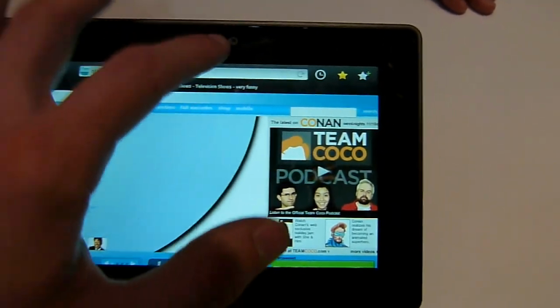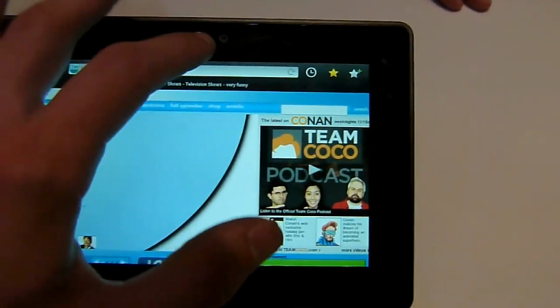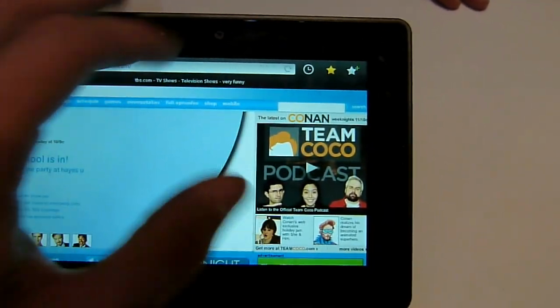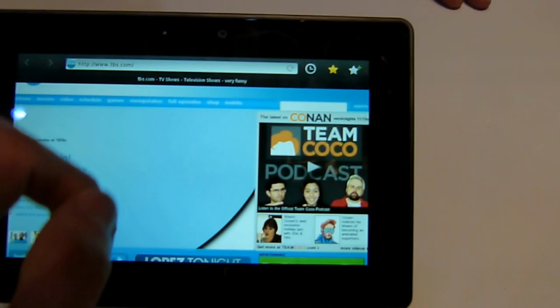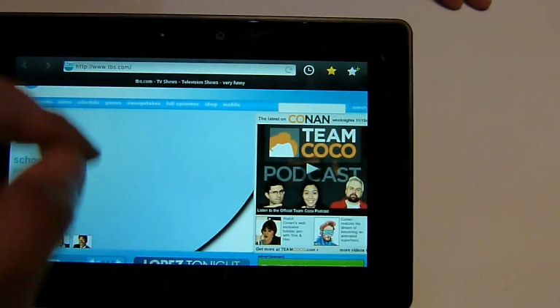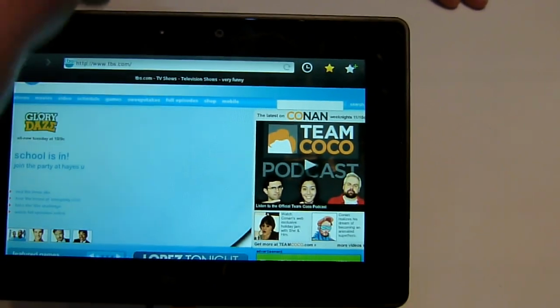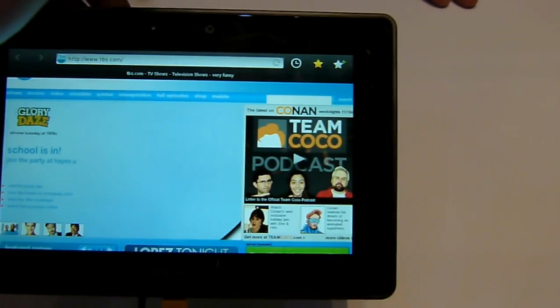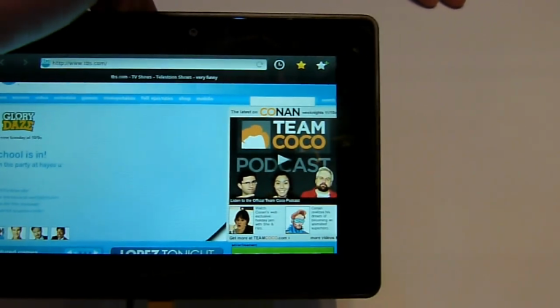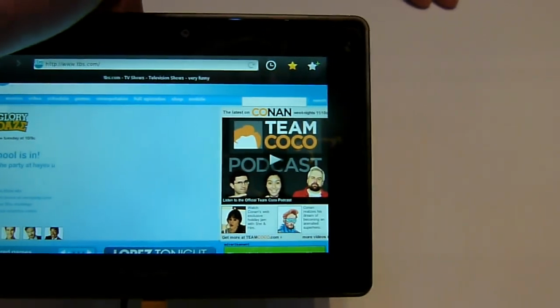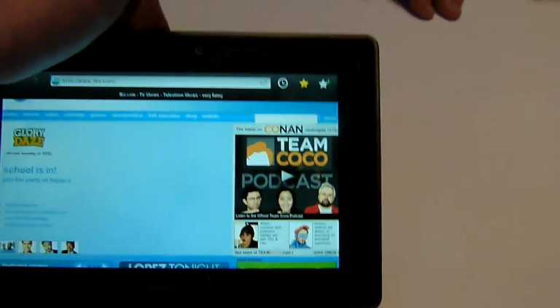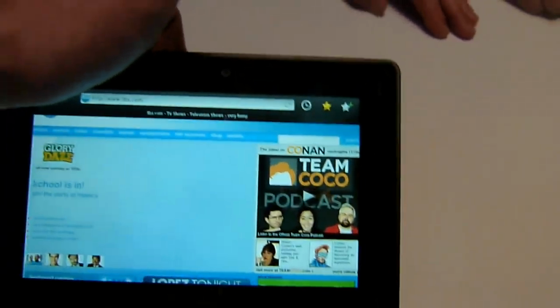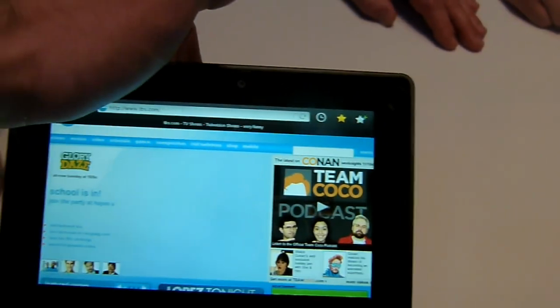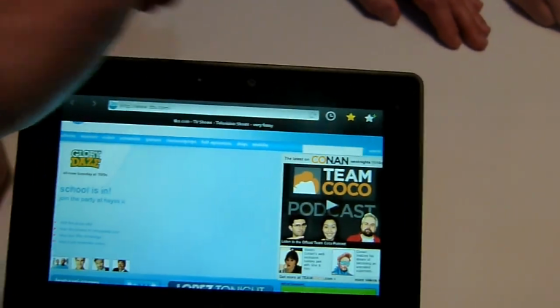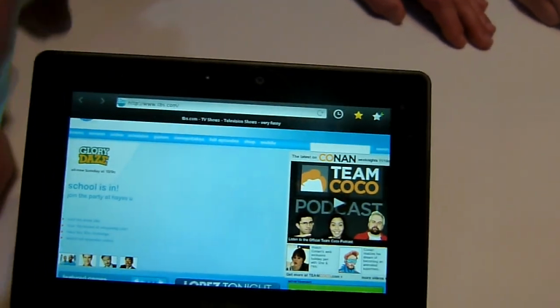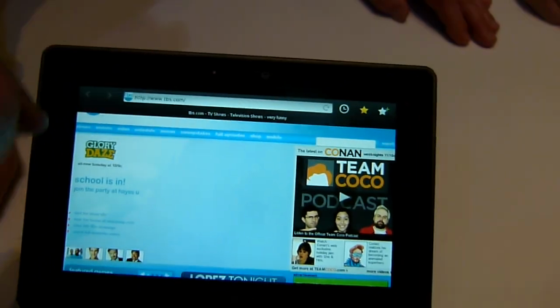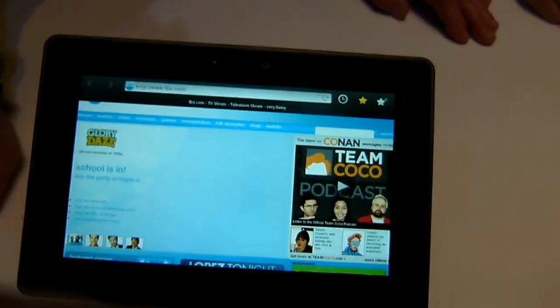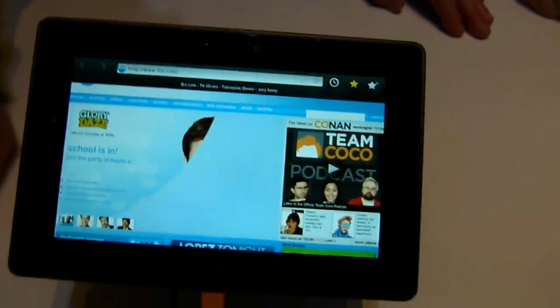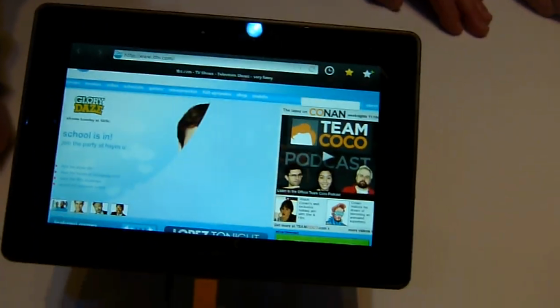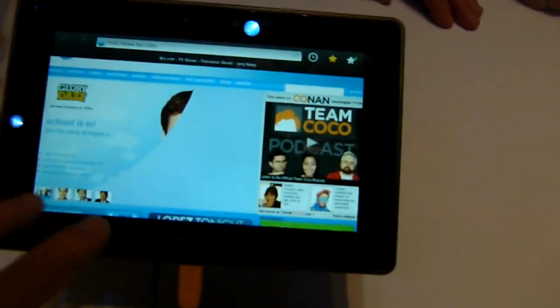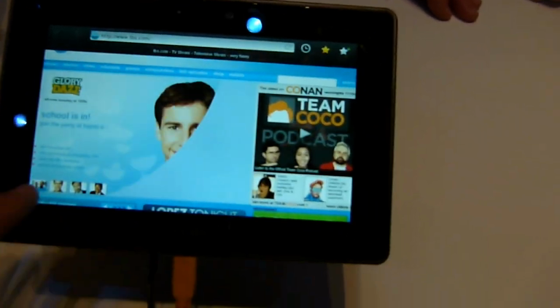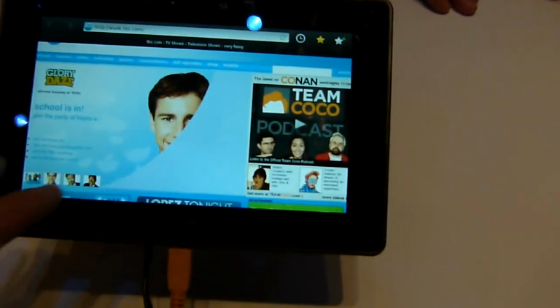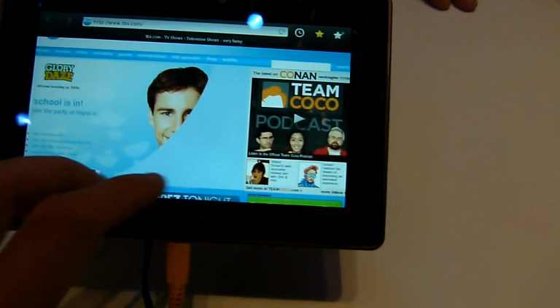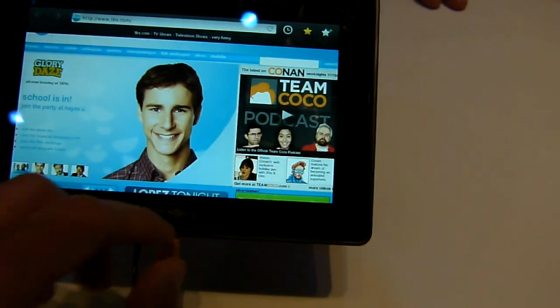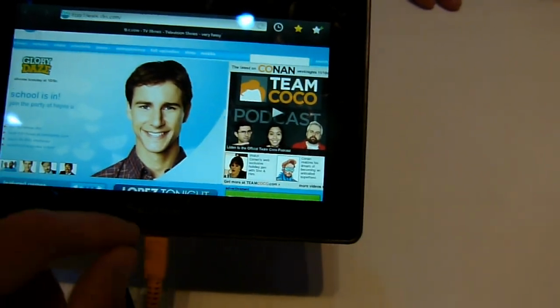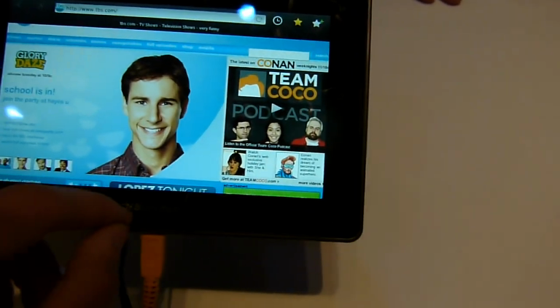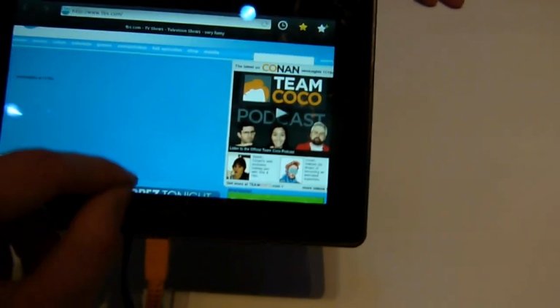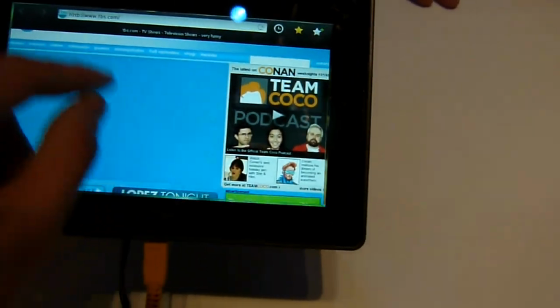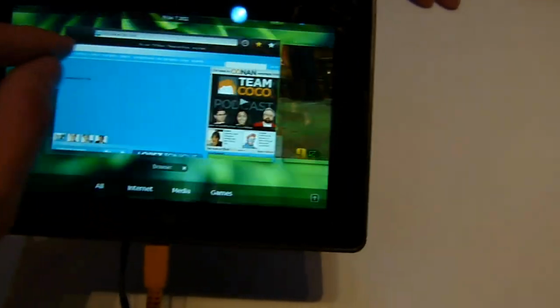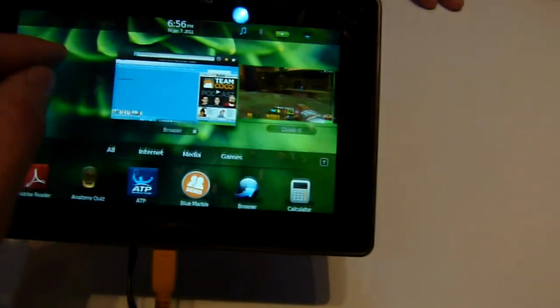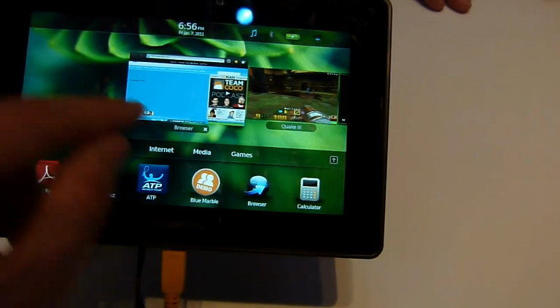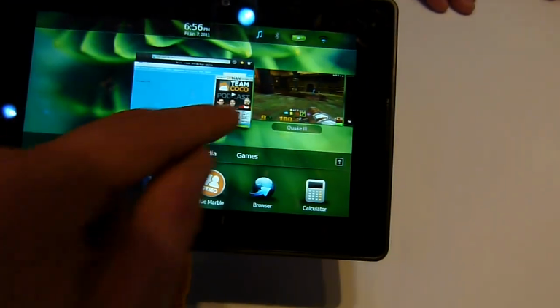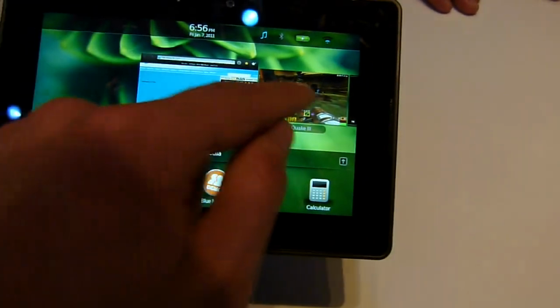There's a few megapixel webcam on the top and a 5 on the back. But we'll get to the ports later.